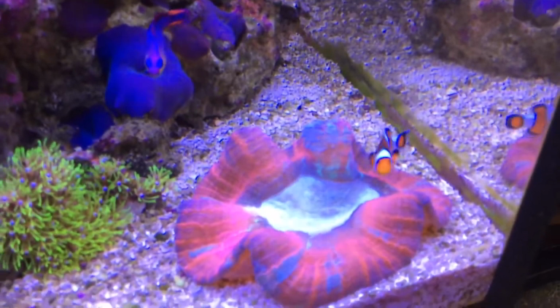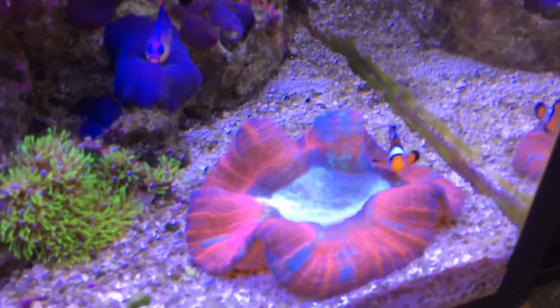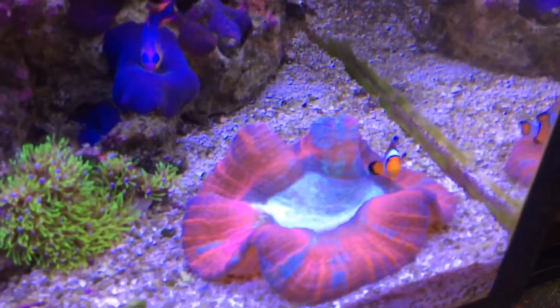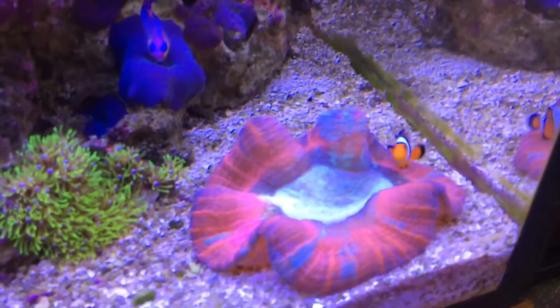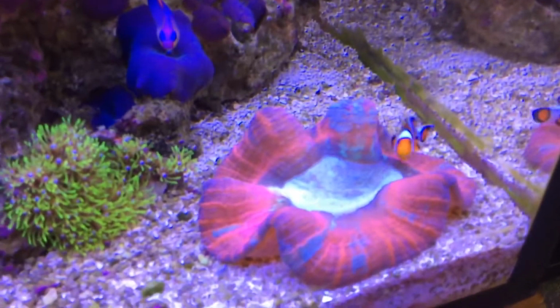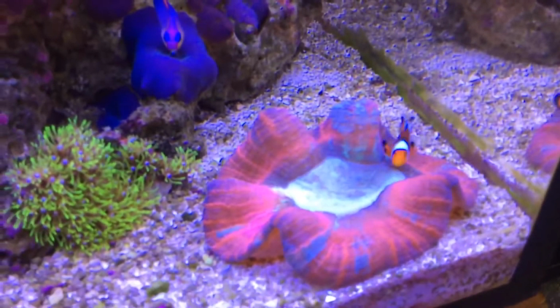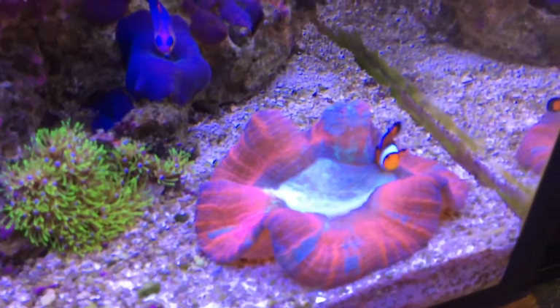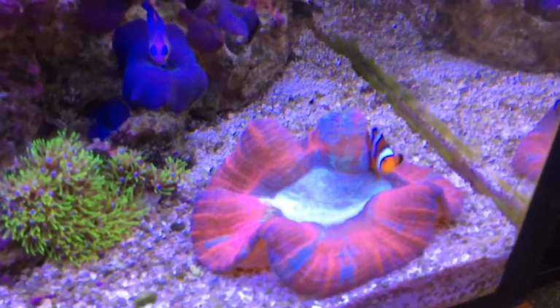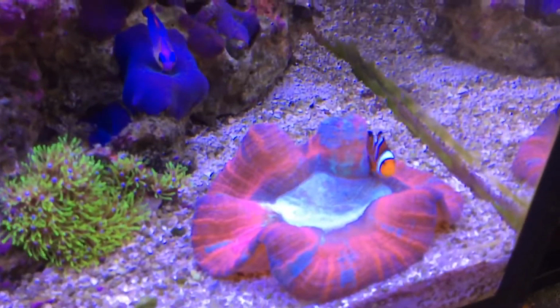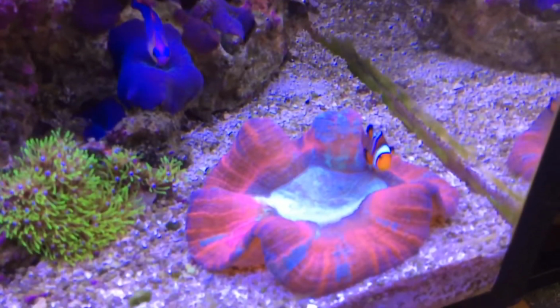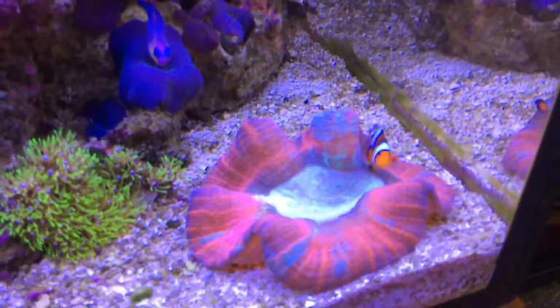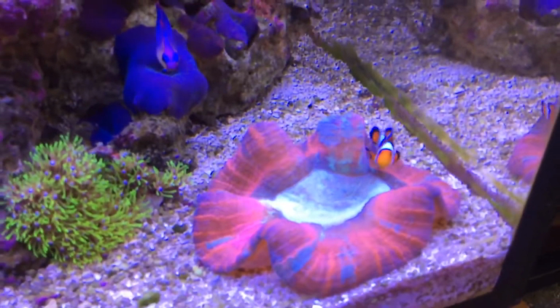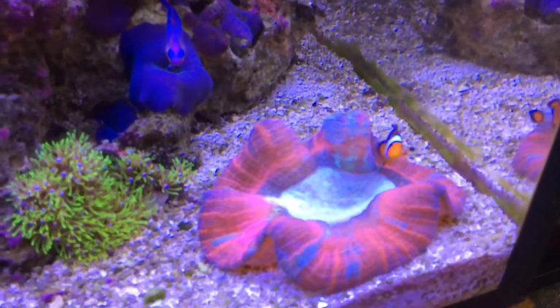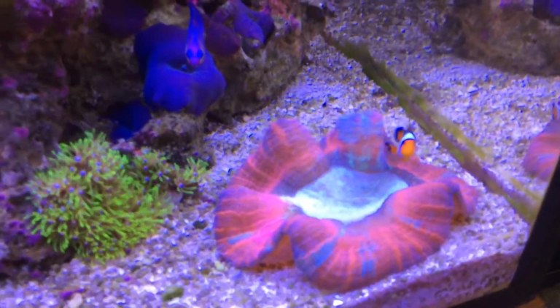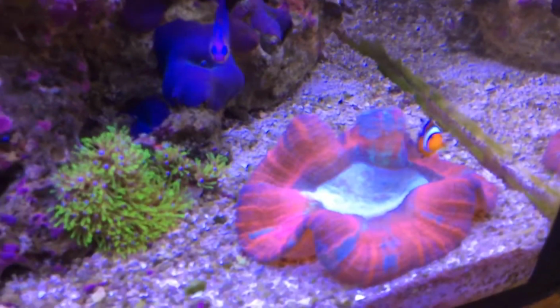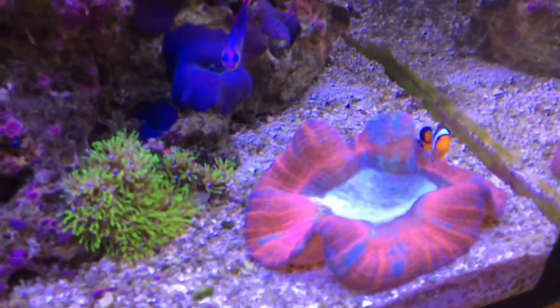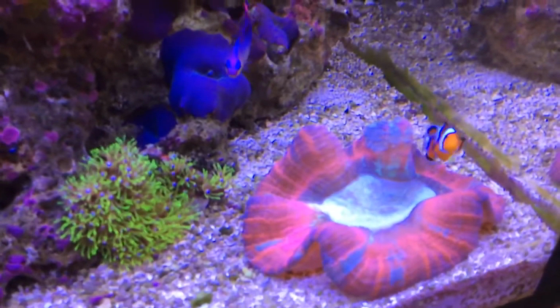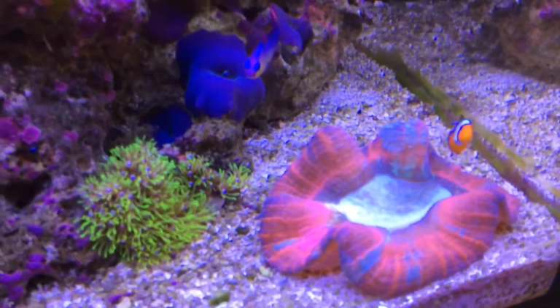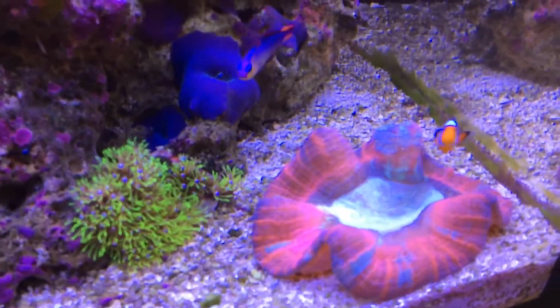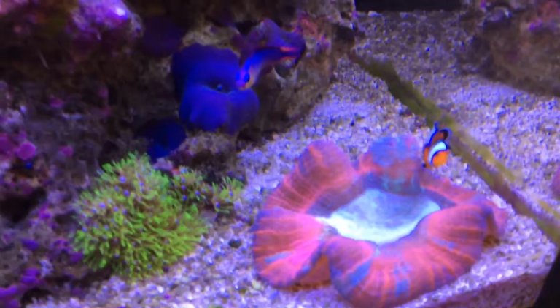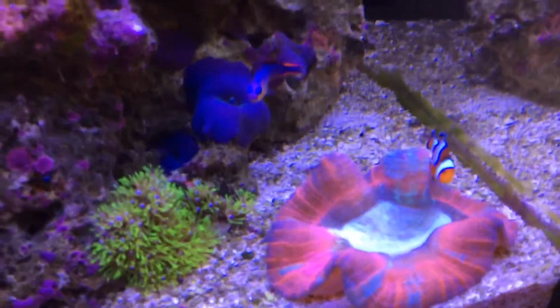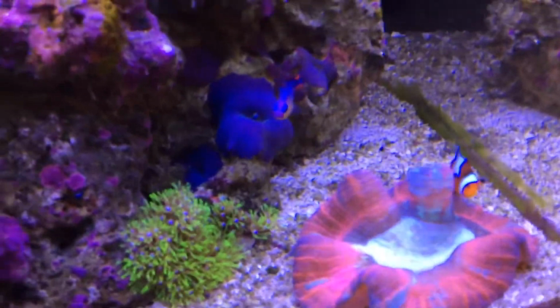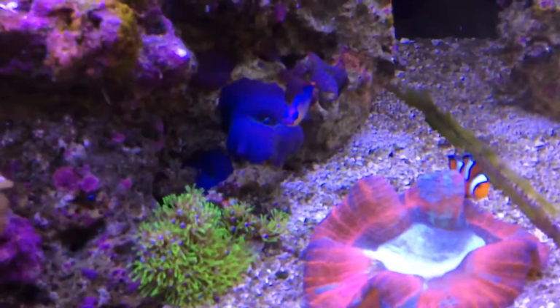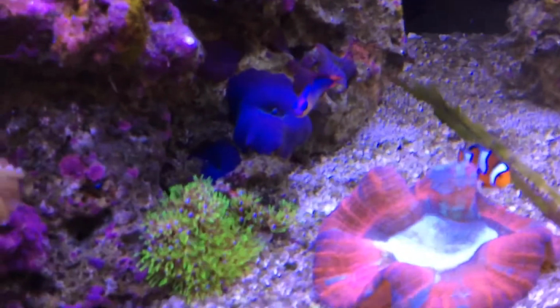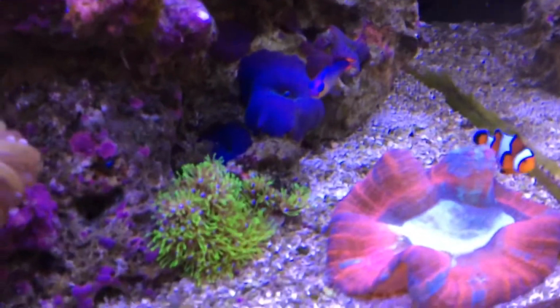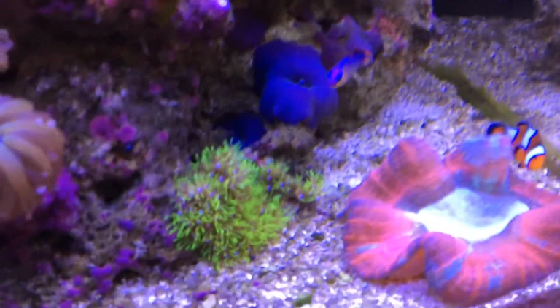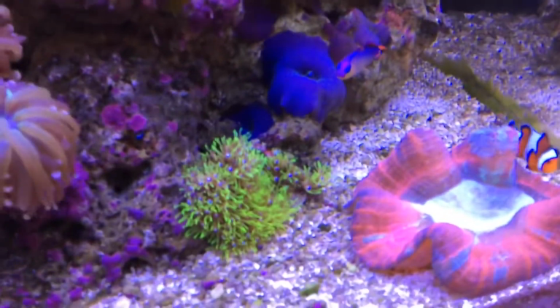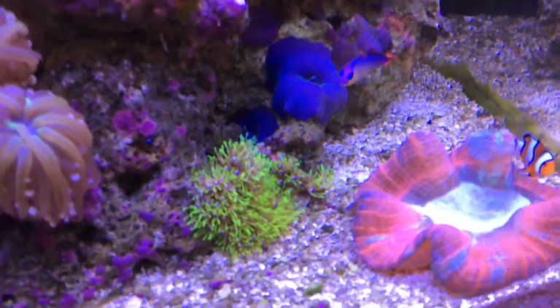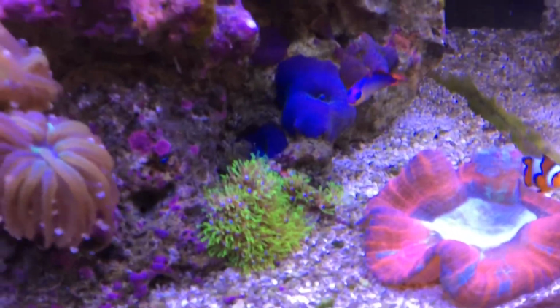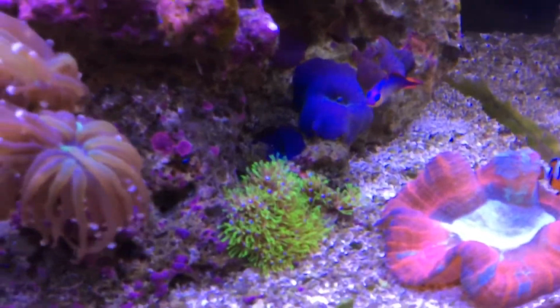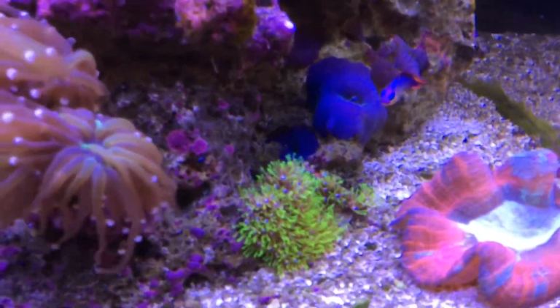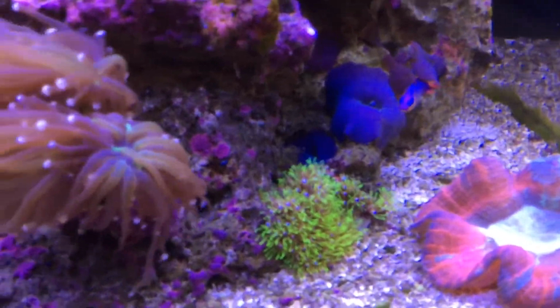The clowns decided to host my brain coral, but that's the way it is — because I'm not ready to try an anemone at the moment.